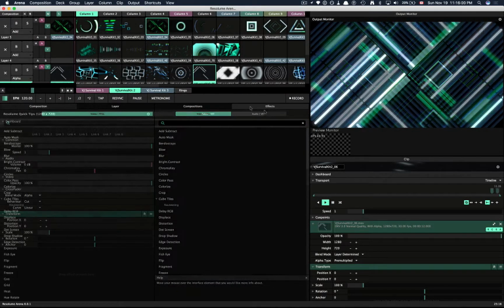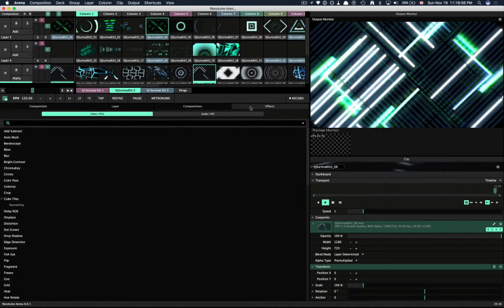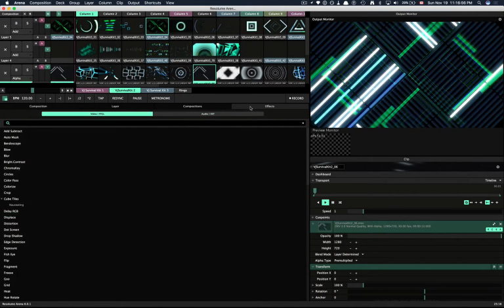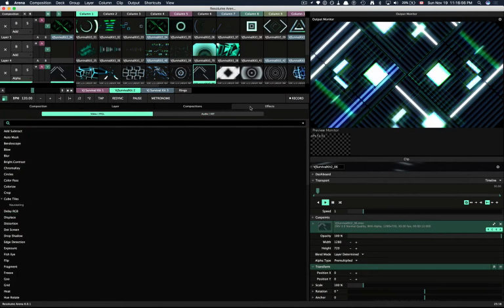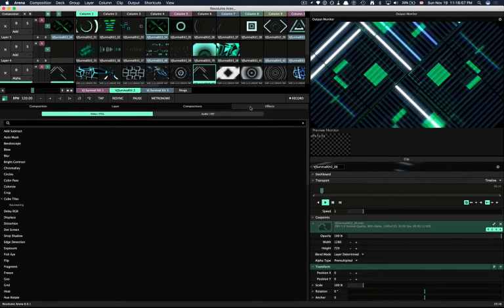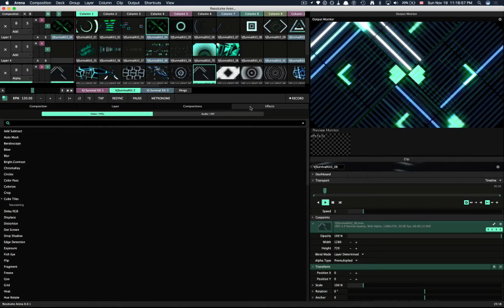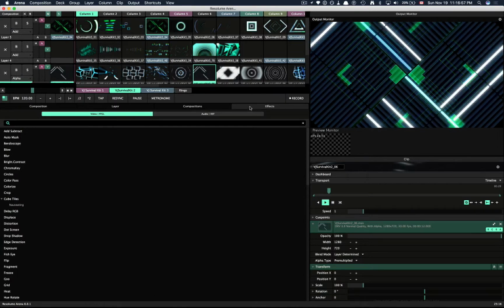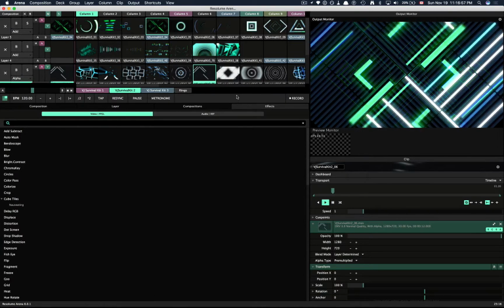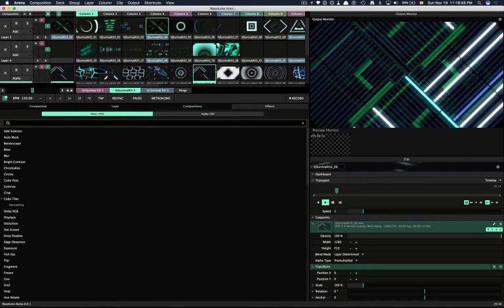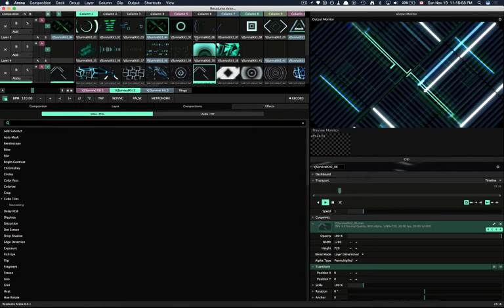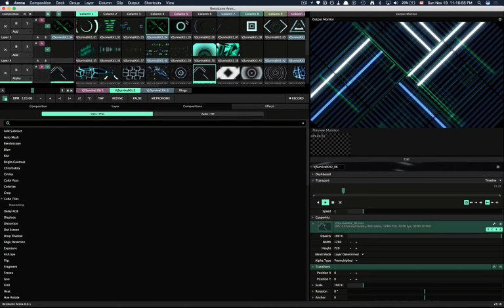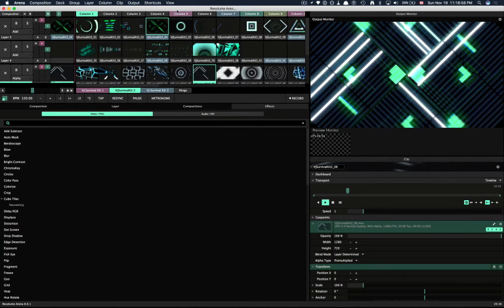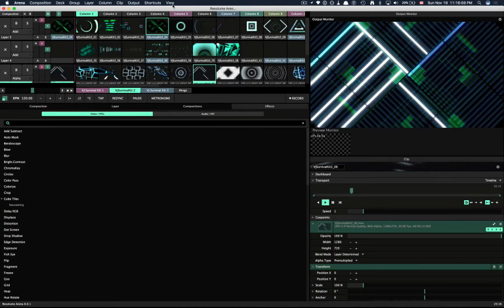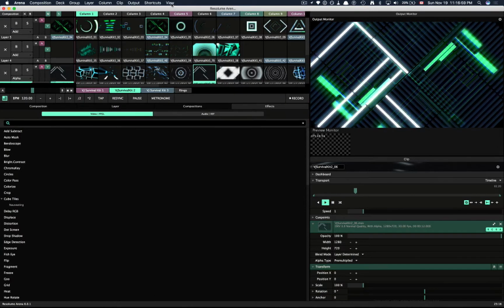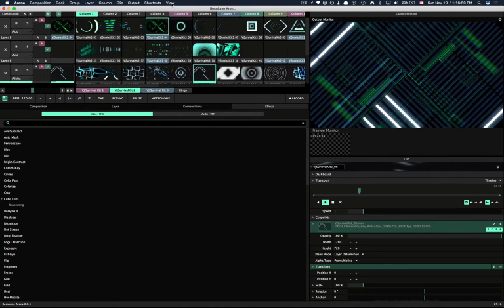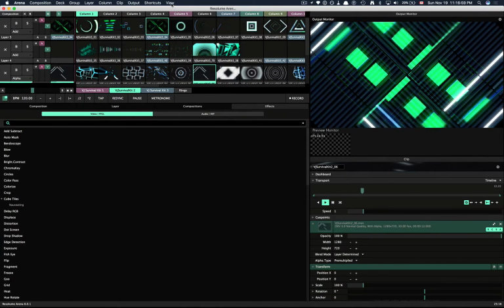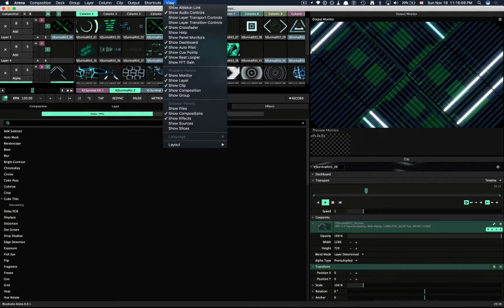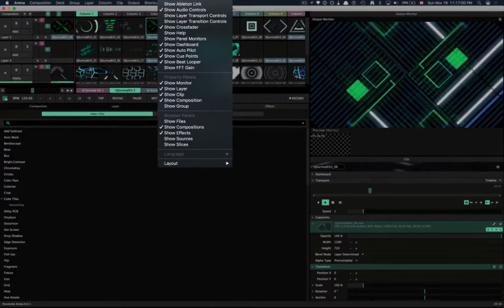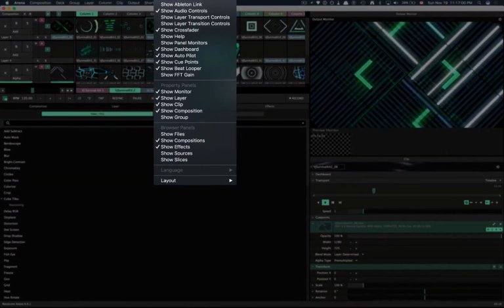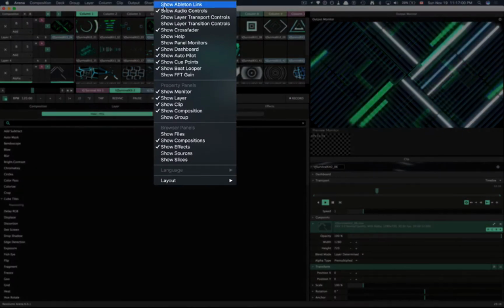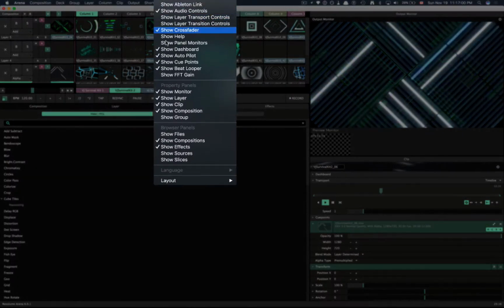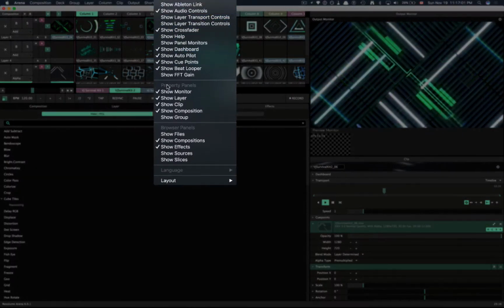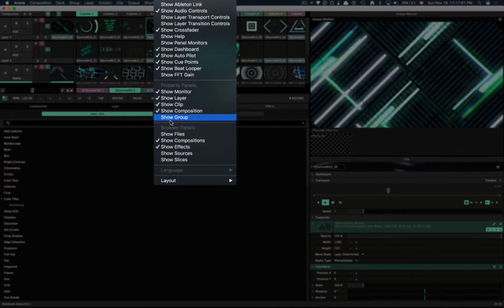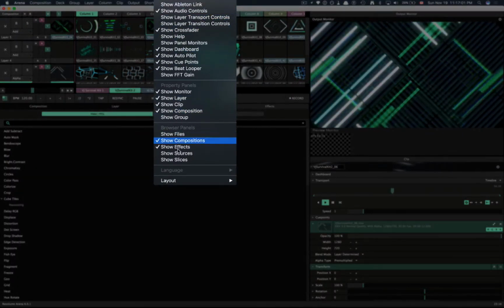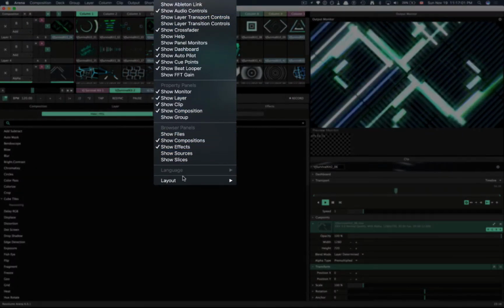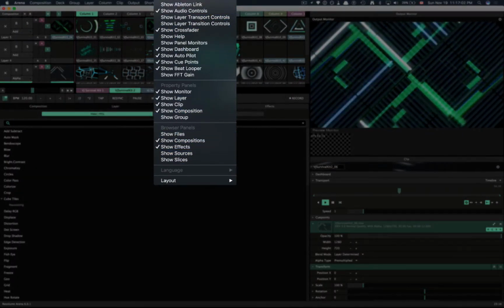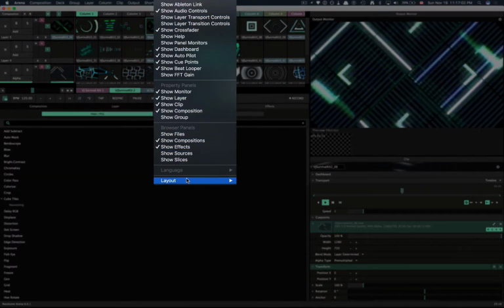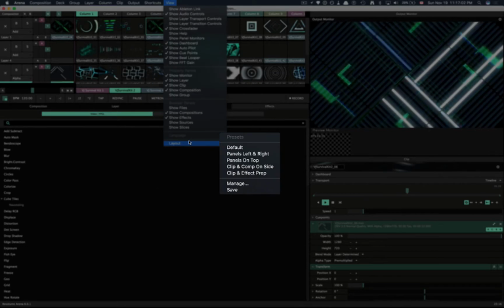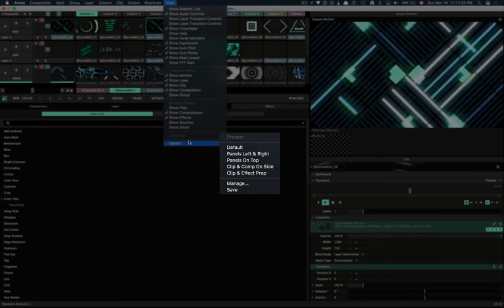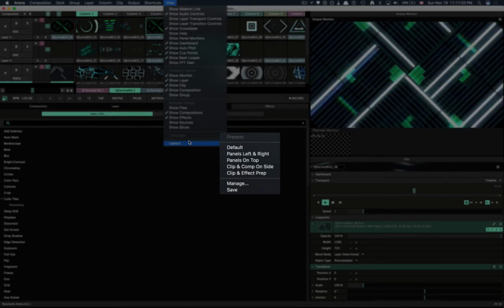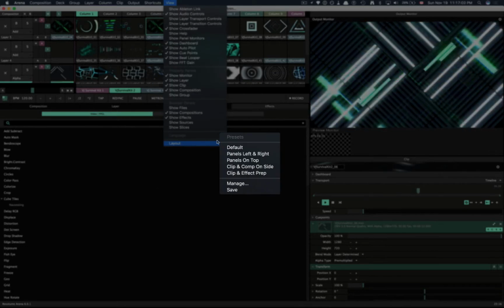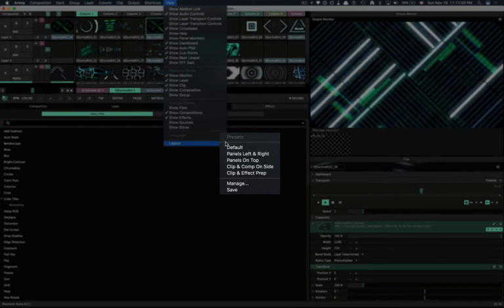Once you have your layout, you can save it as a preset. Simply go to View, then Layout, click Save, and name your layout.